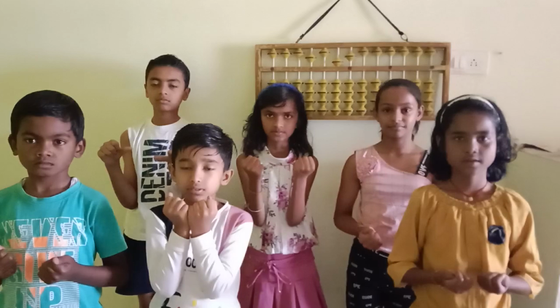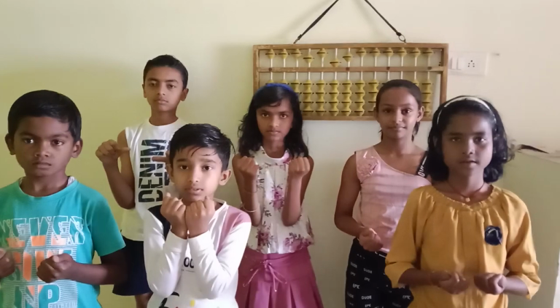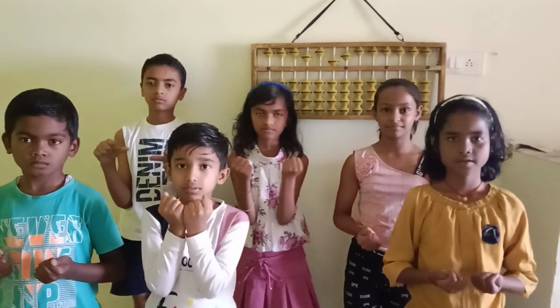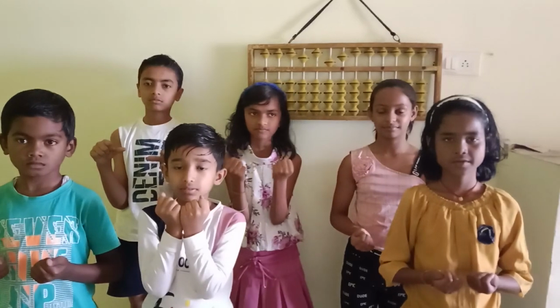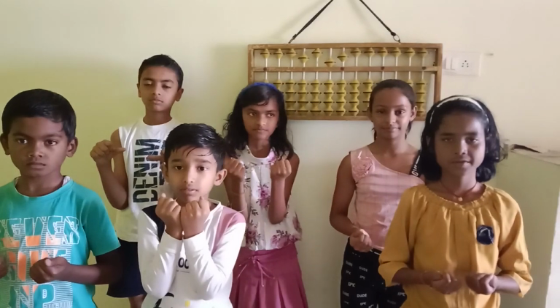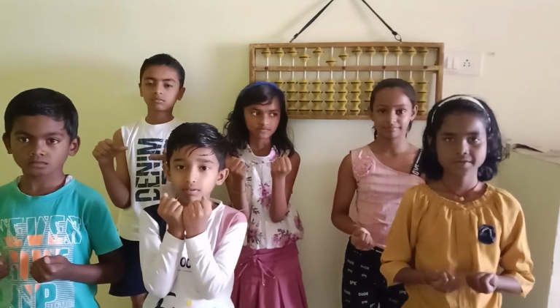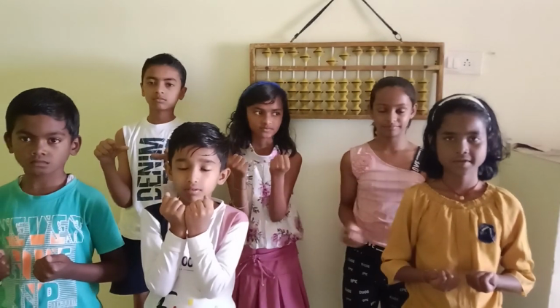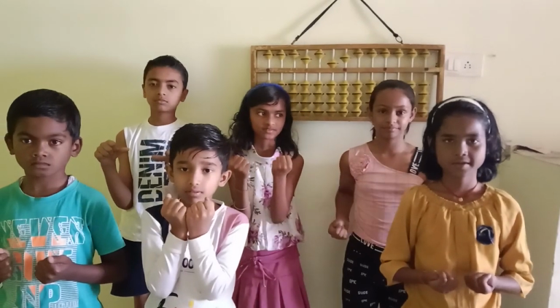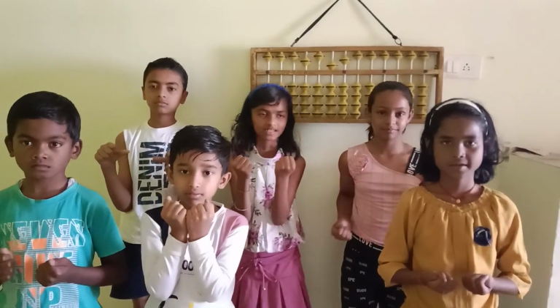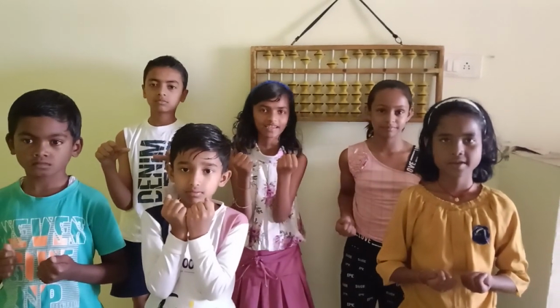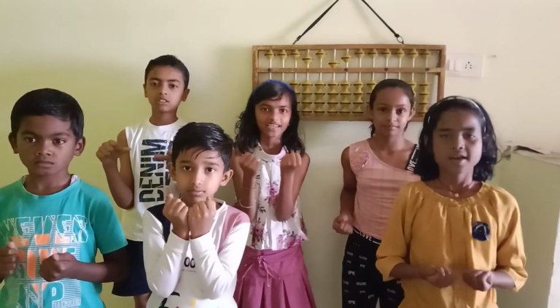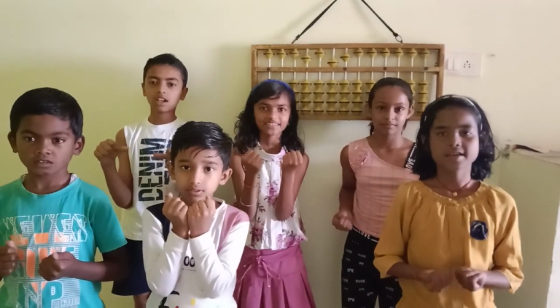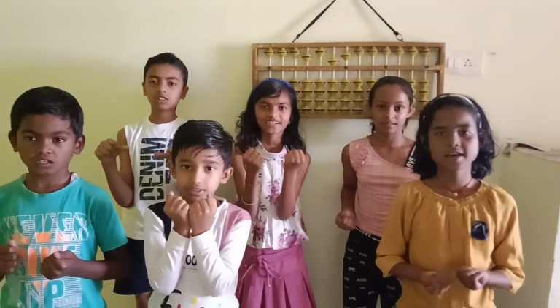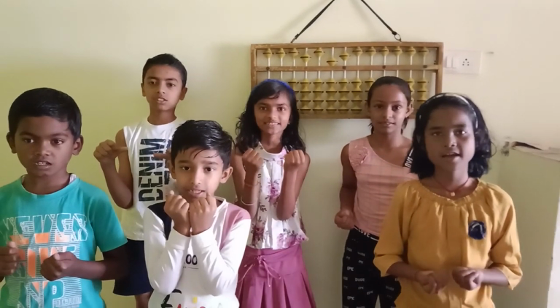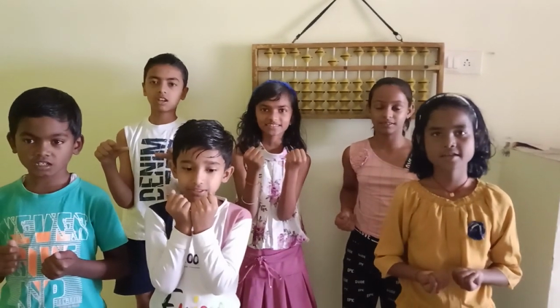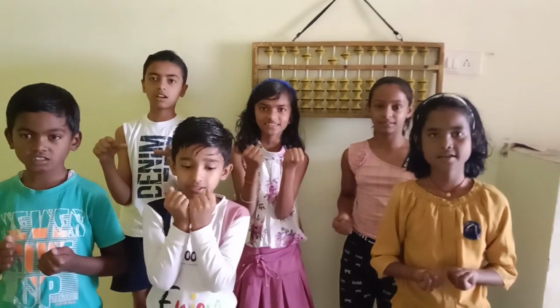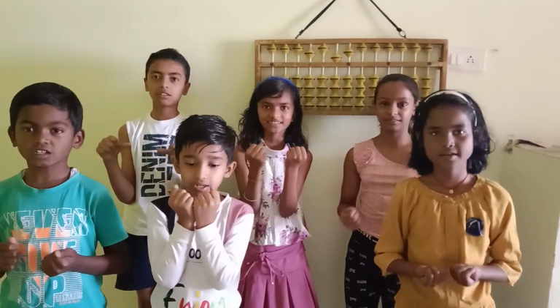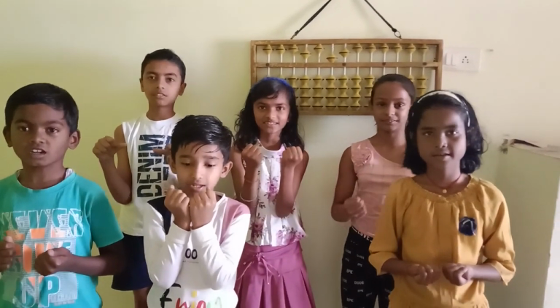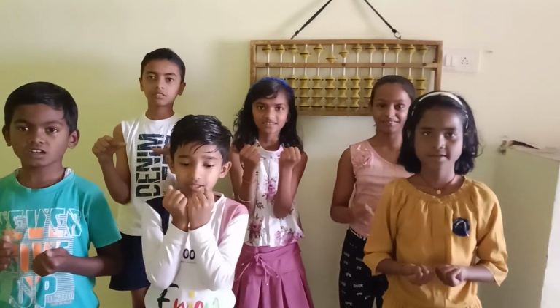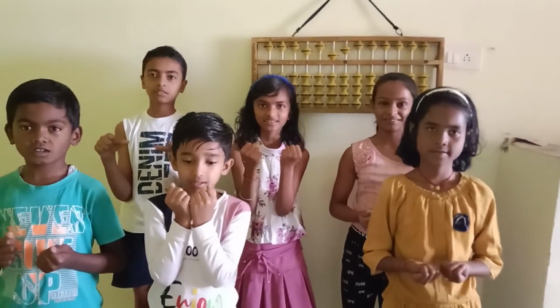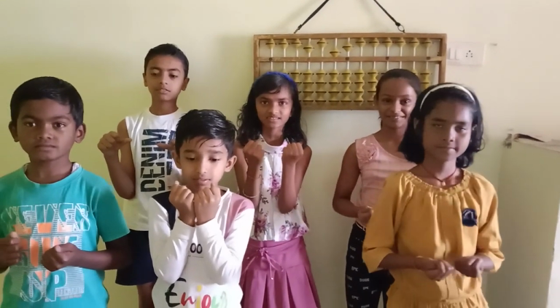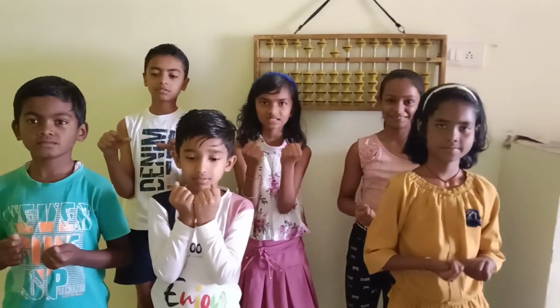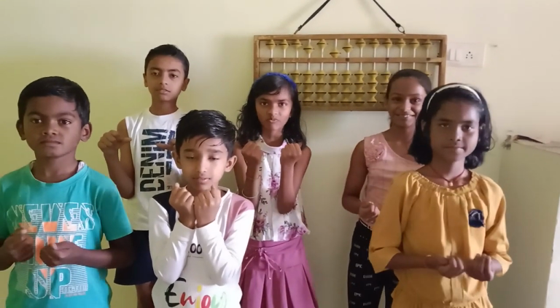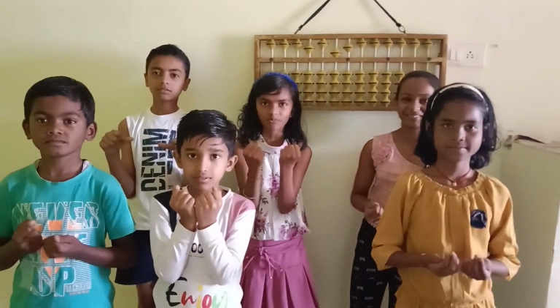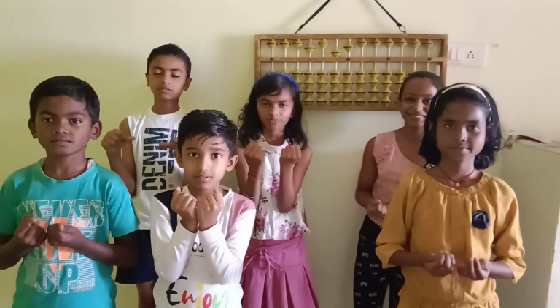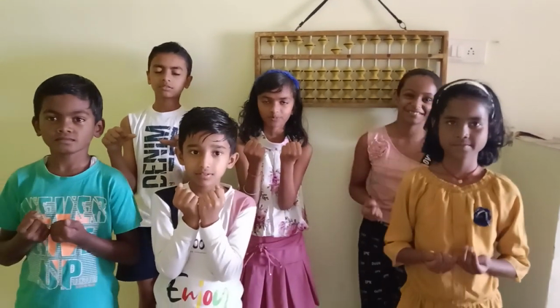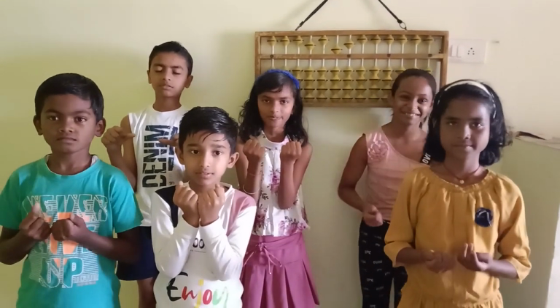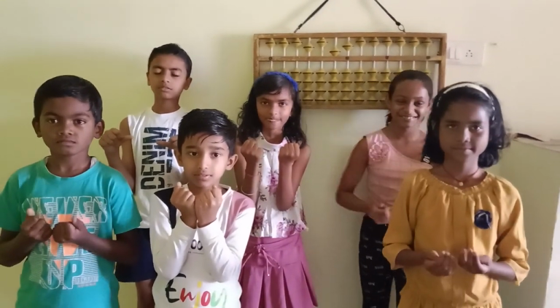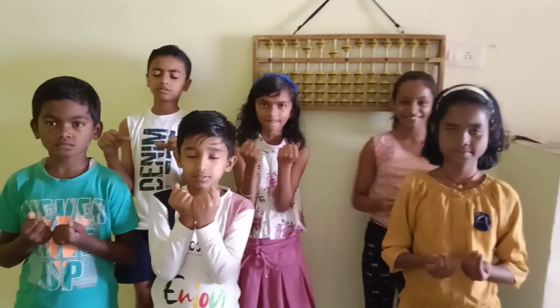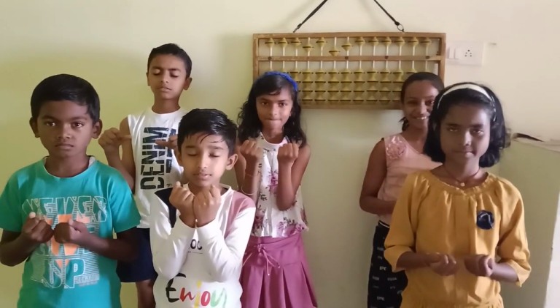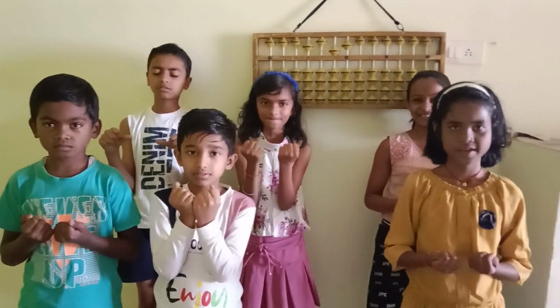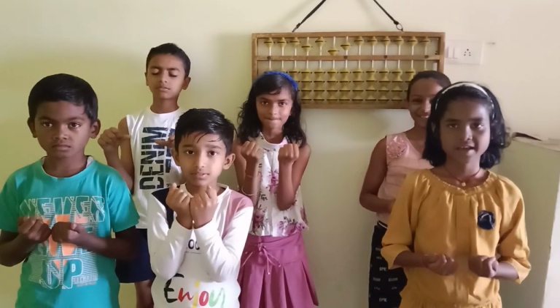Class level 1 ready, student? Yes, sir. Chalye, start karen motion.